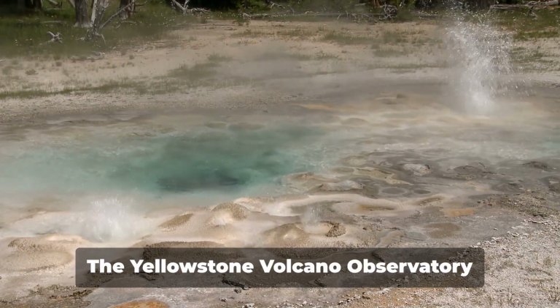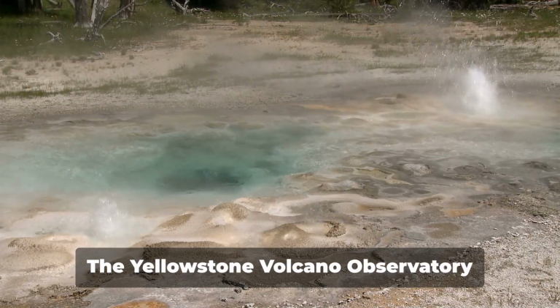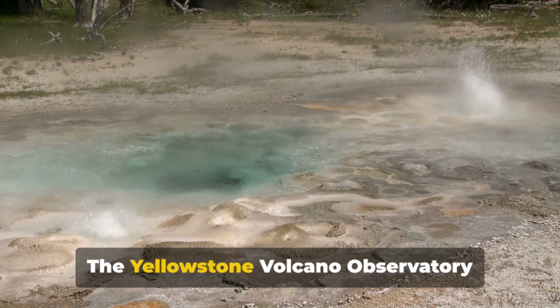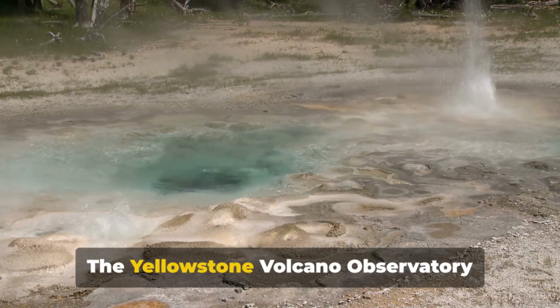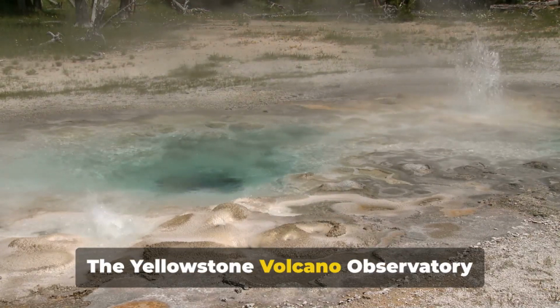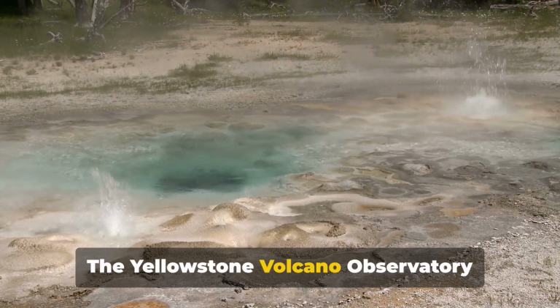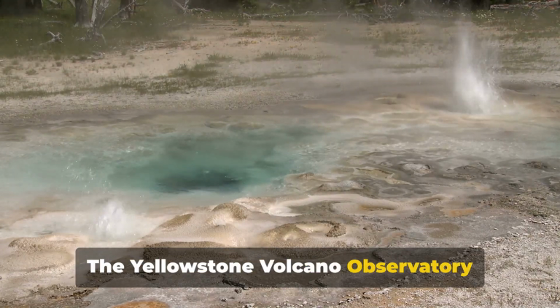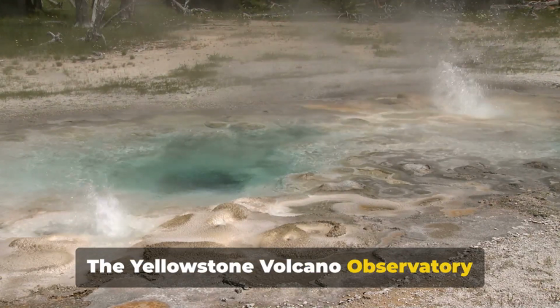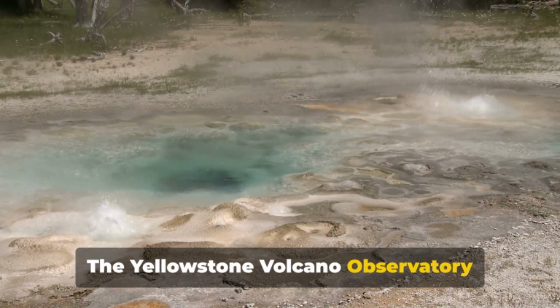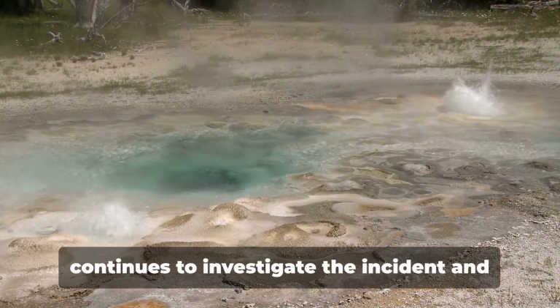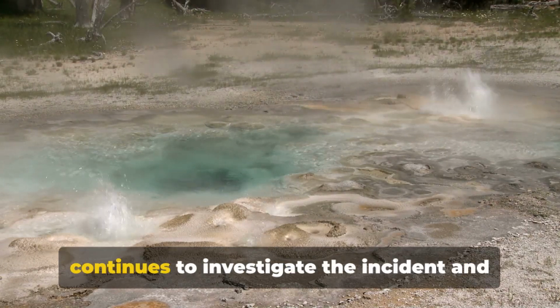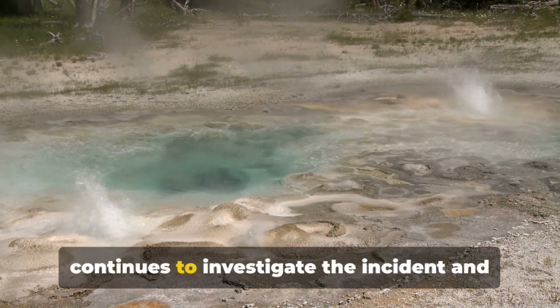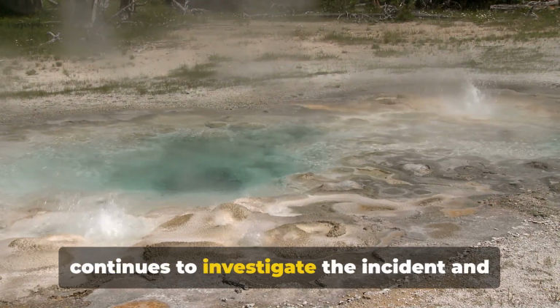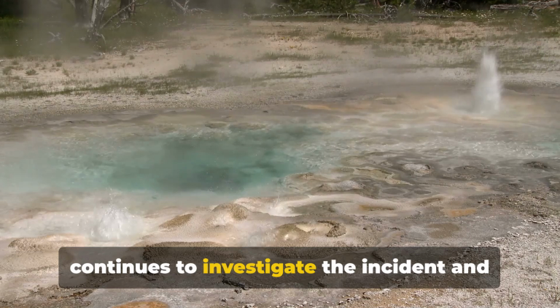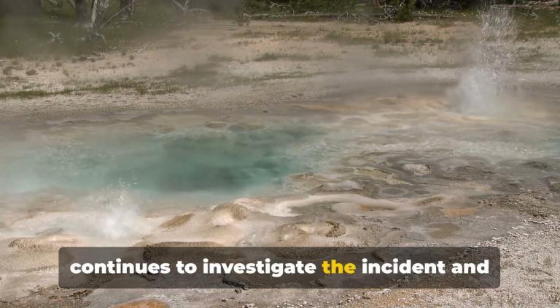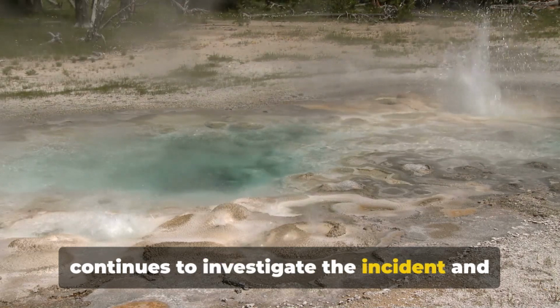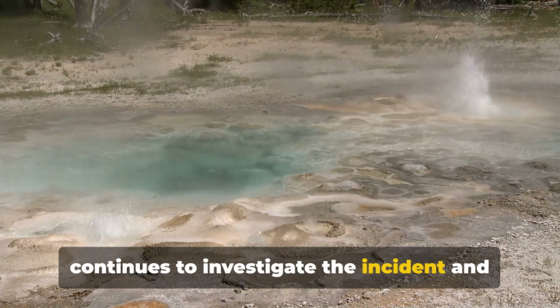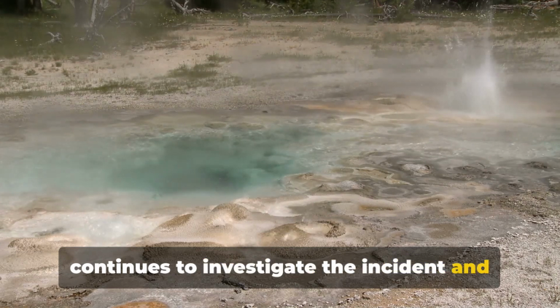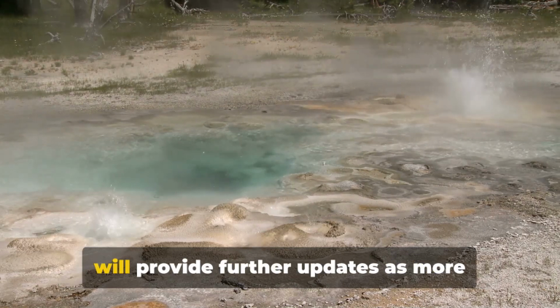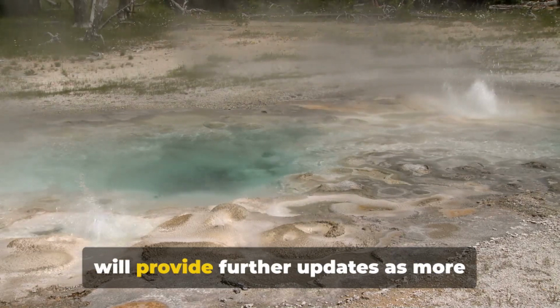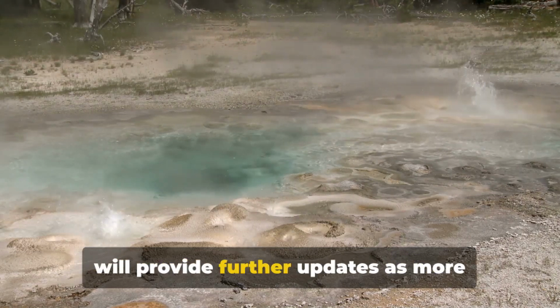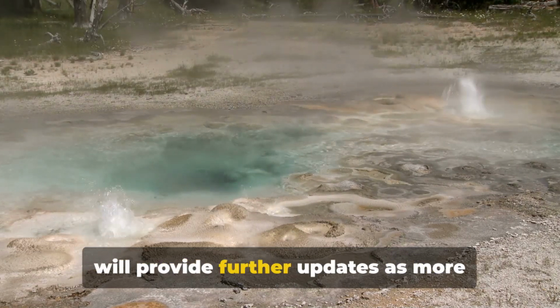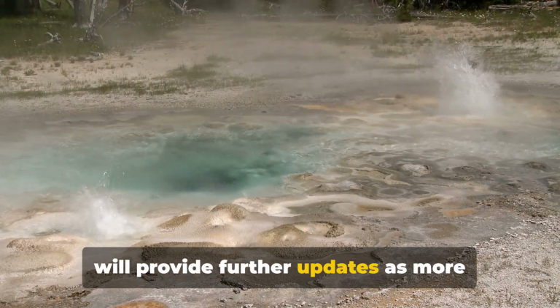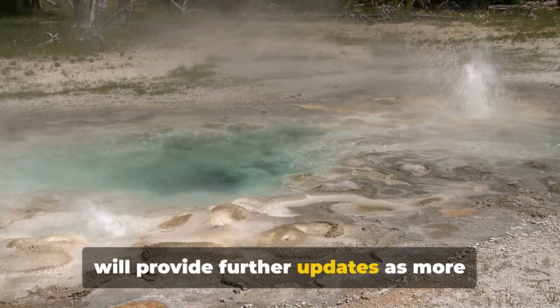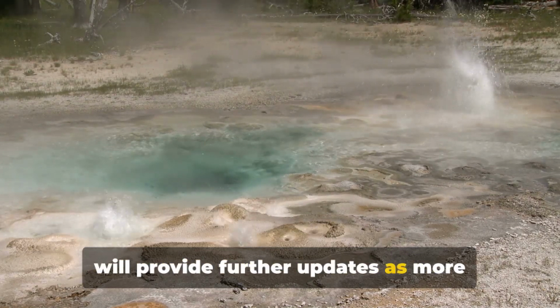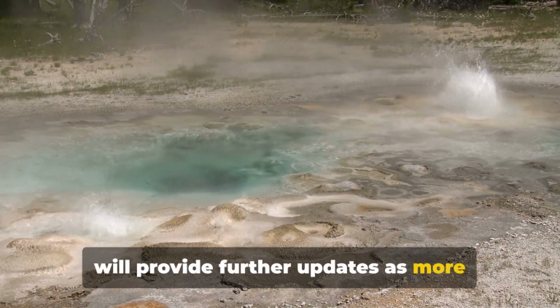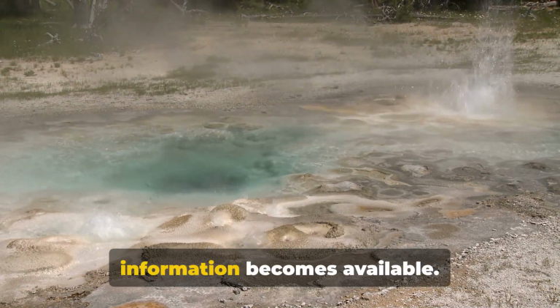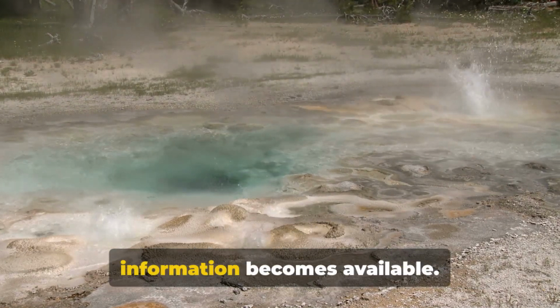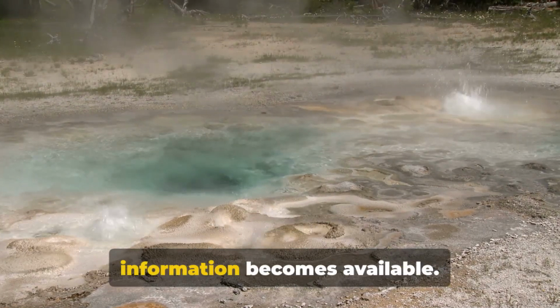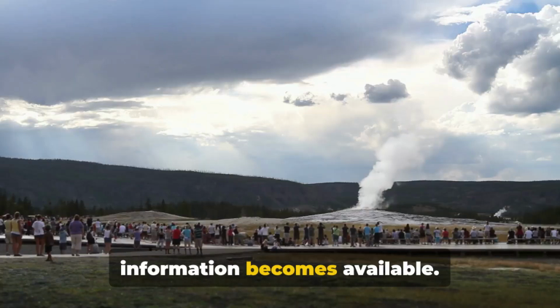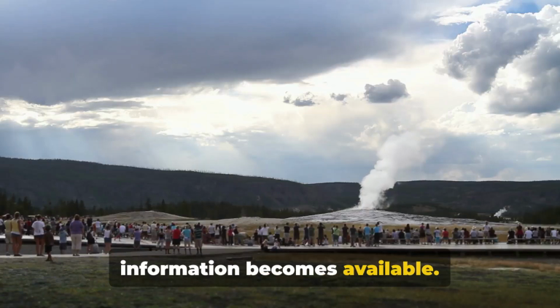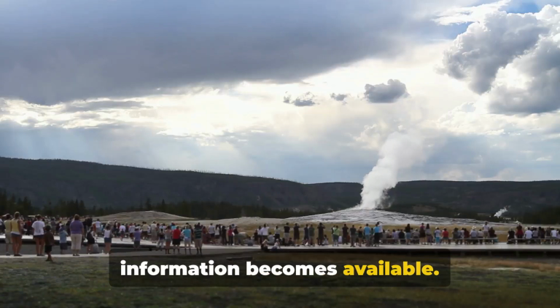The Yellowstone Volcano Observatory continues to investigate the incident and will provide further updates as more information becomes available.